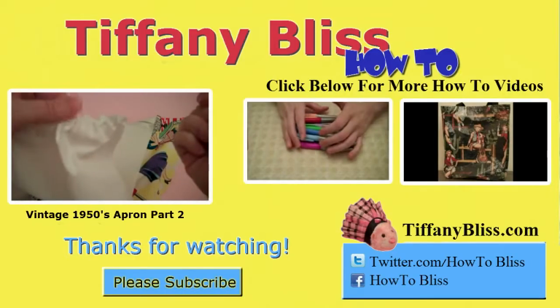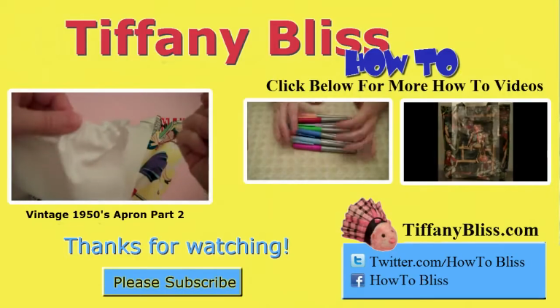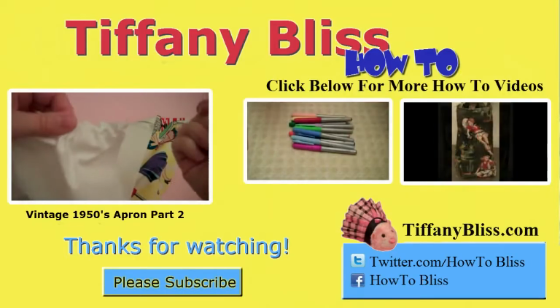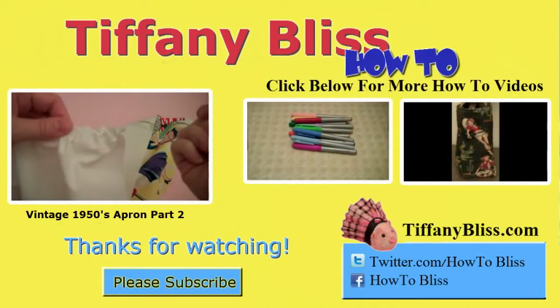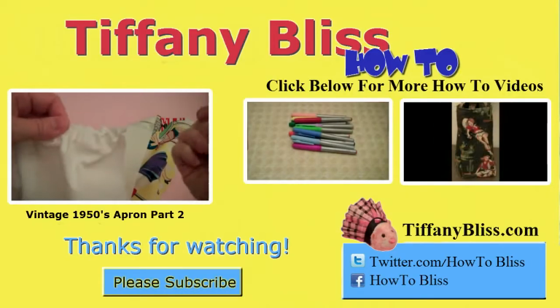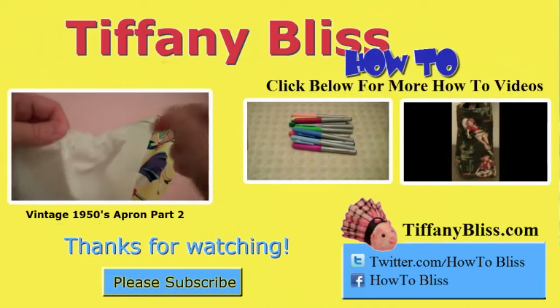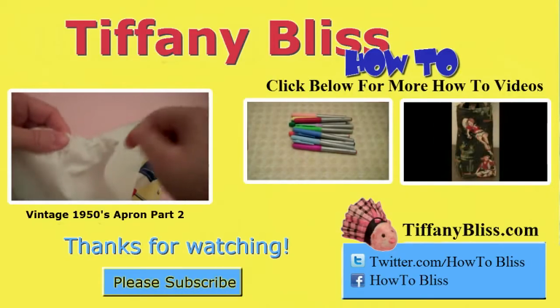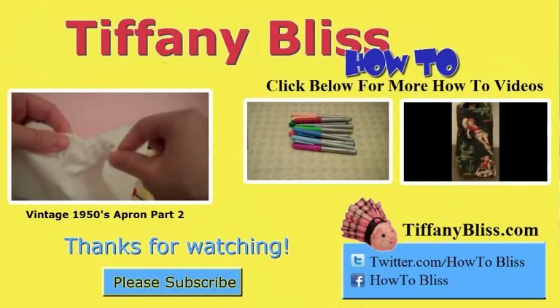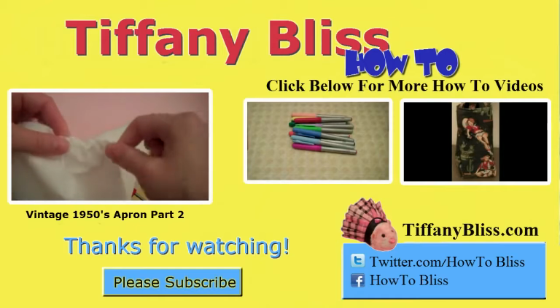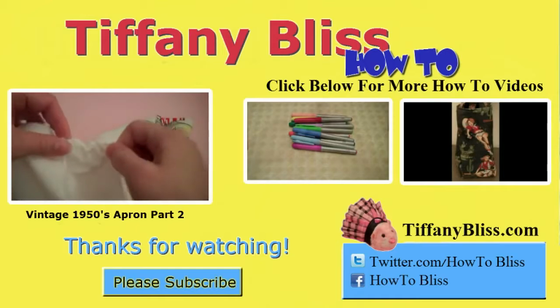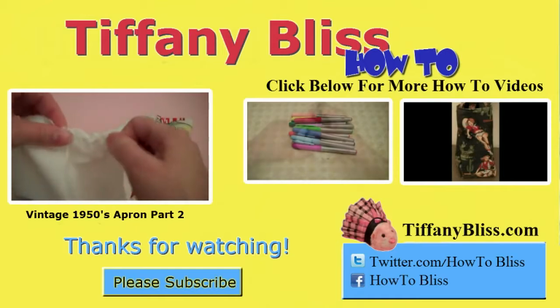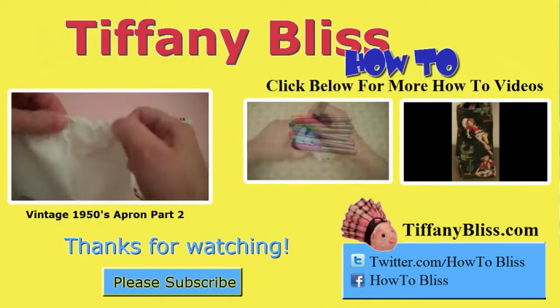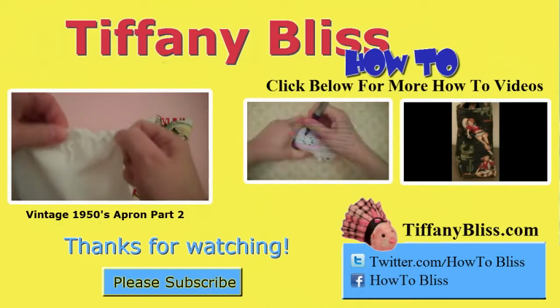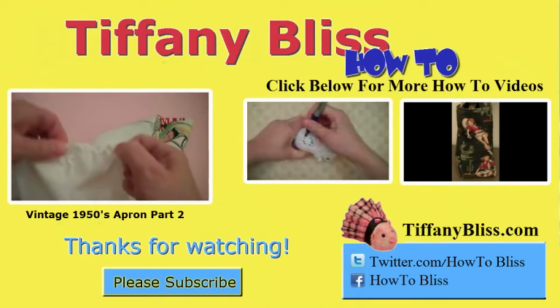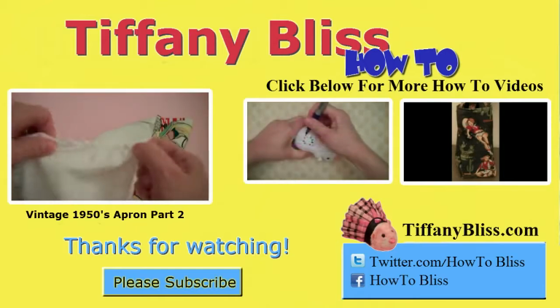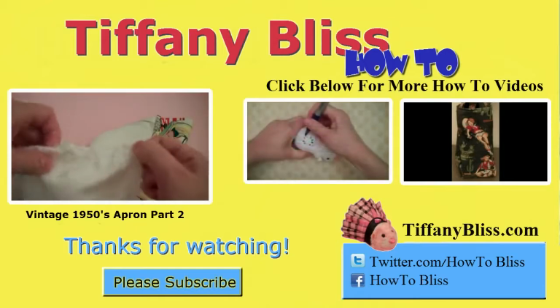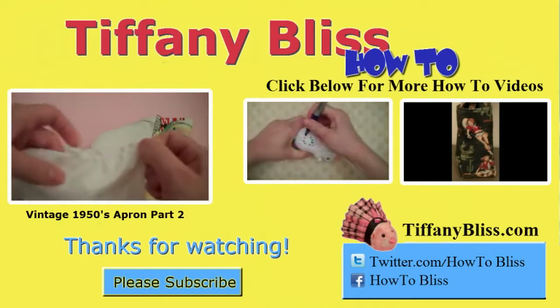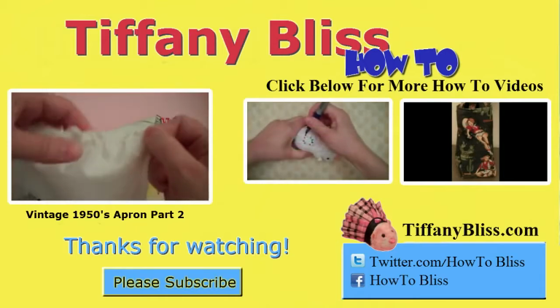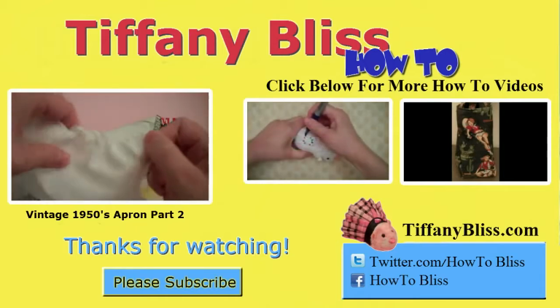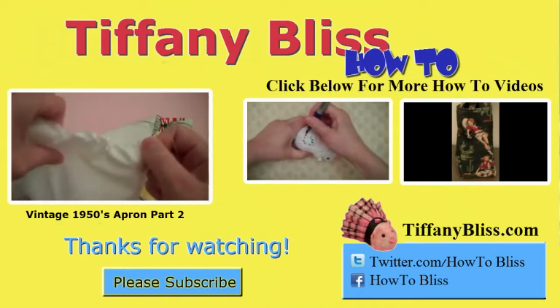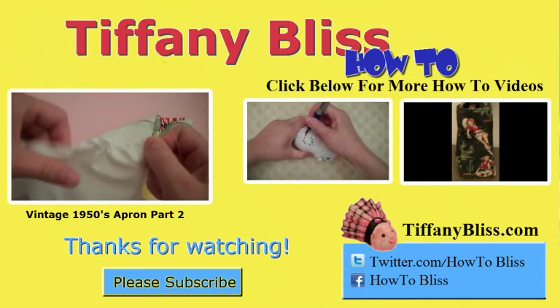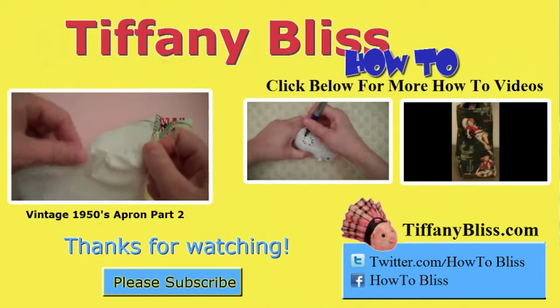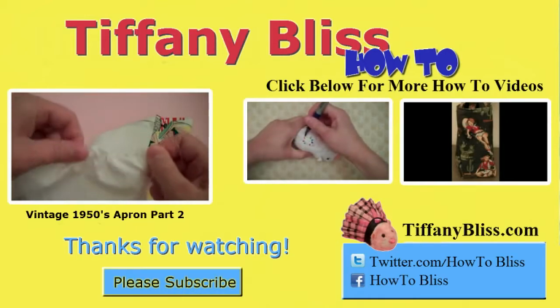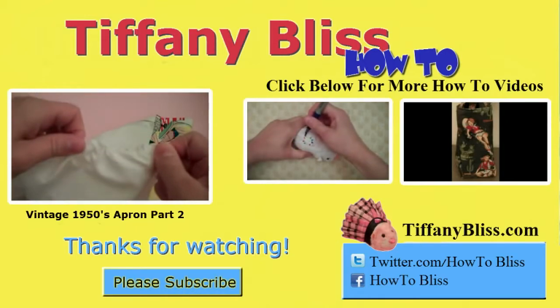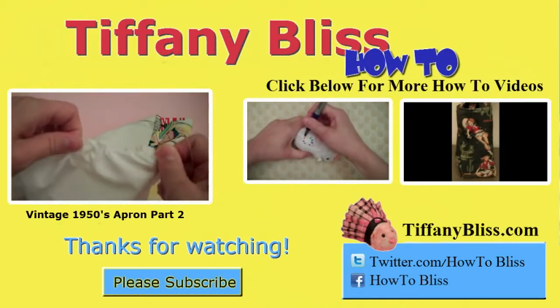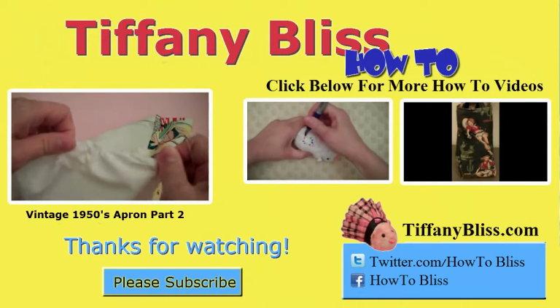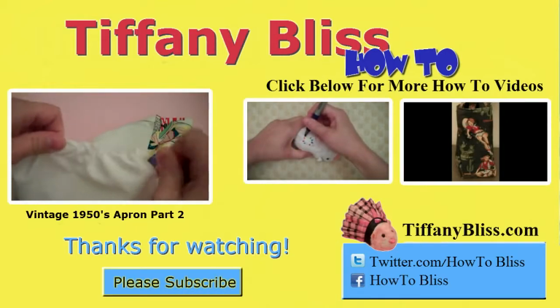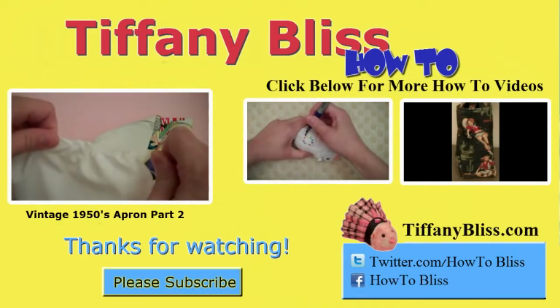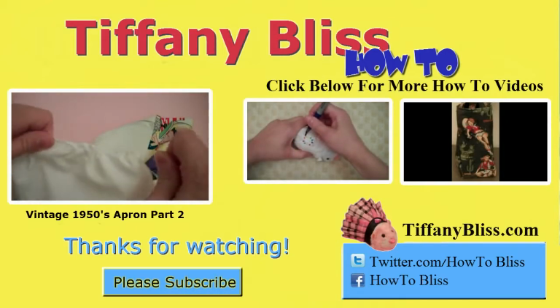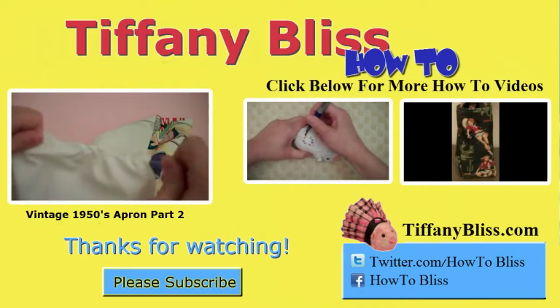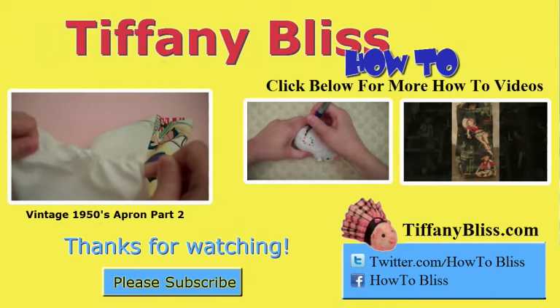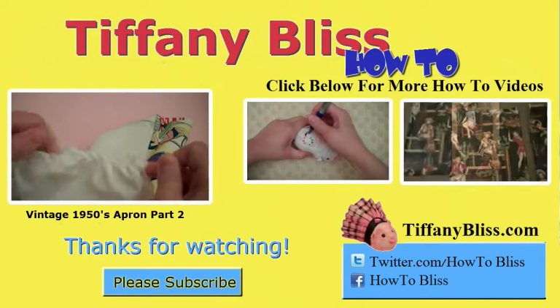All the instructions for this project and more are on my website, tiffanybliss.com.